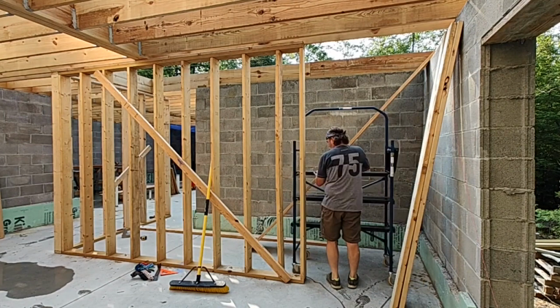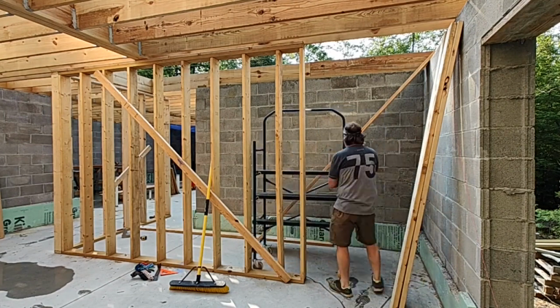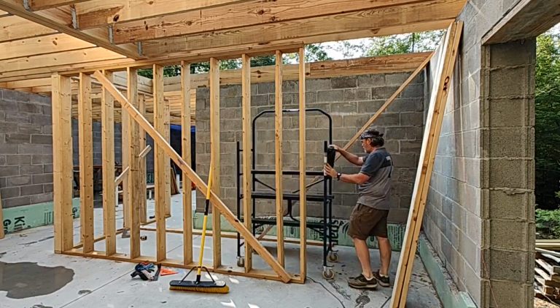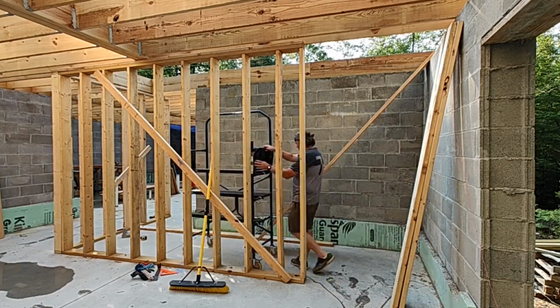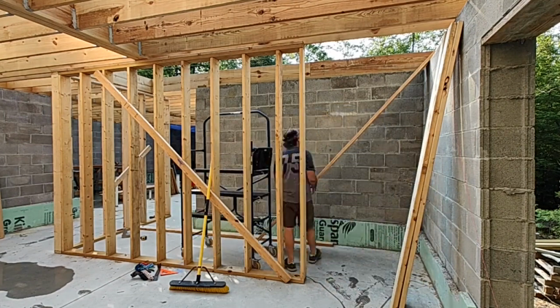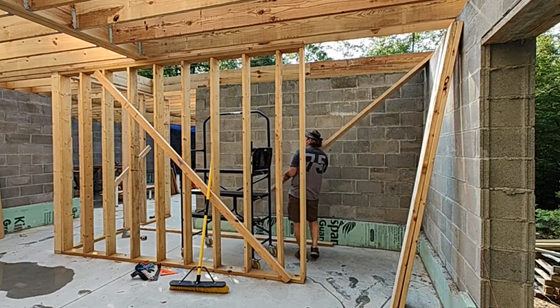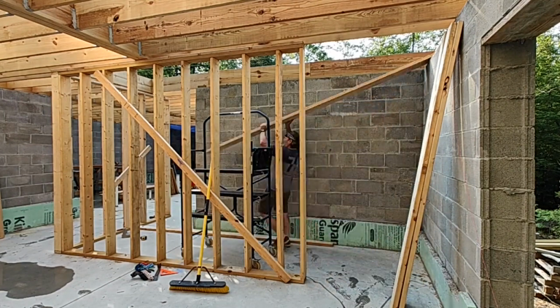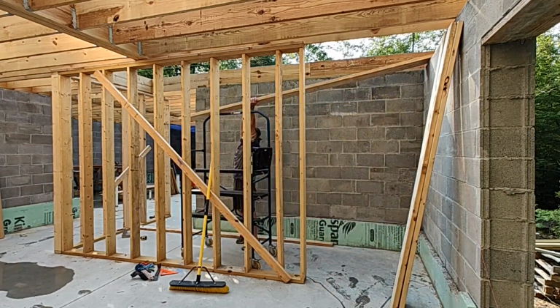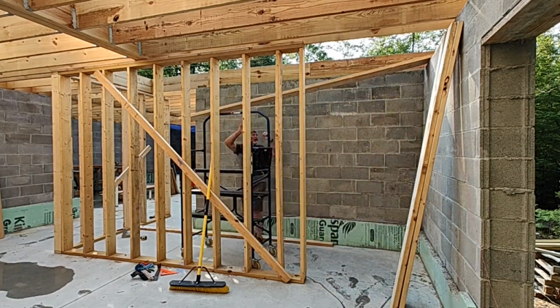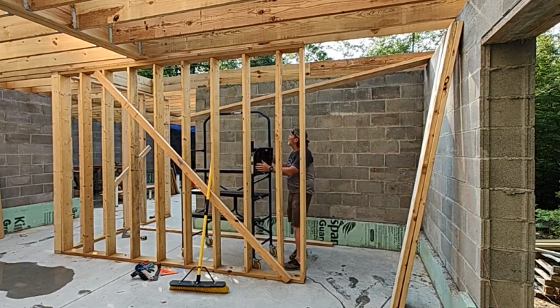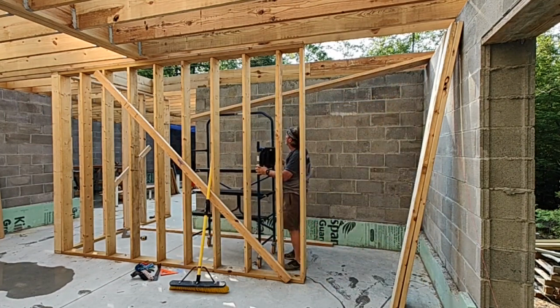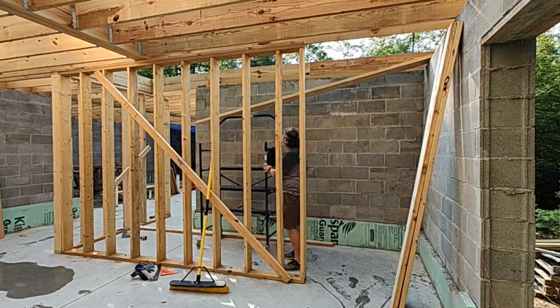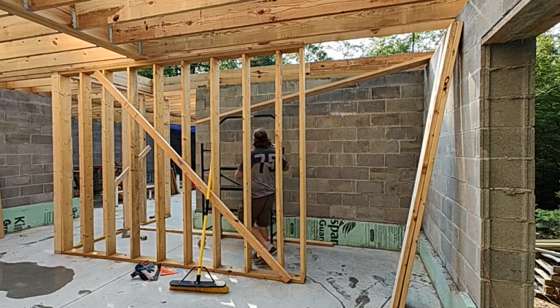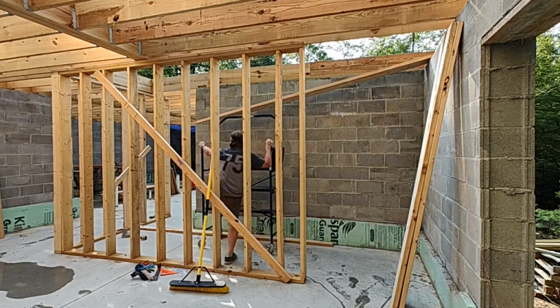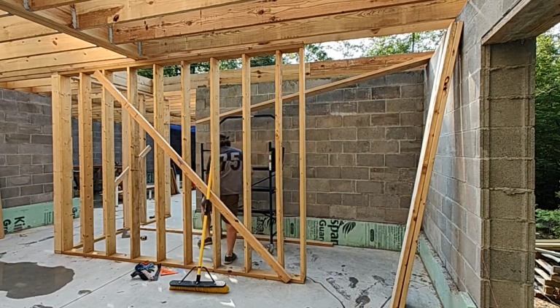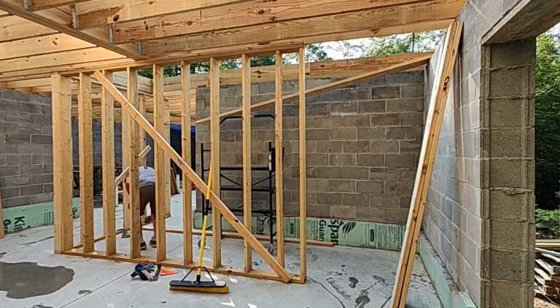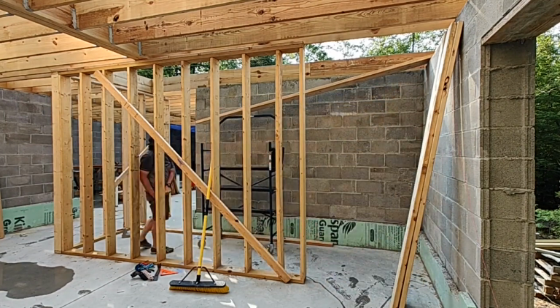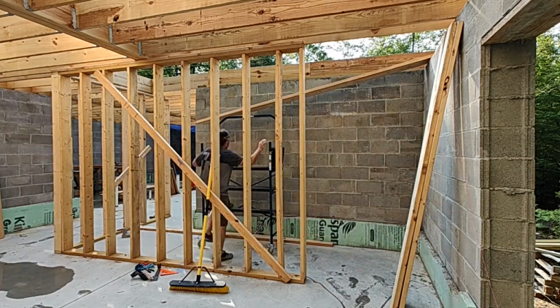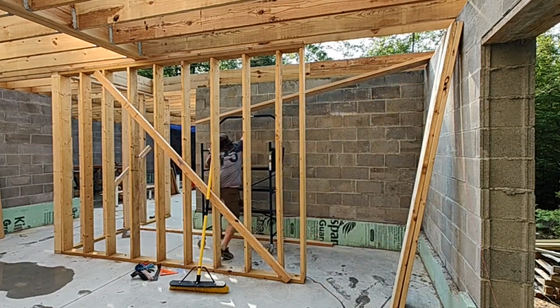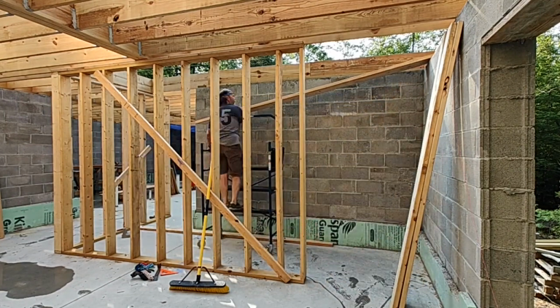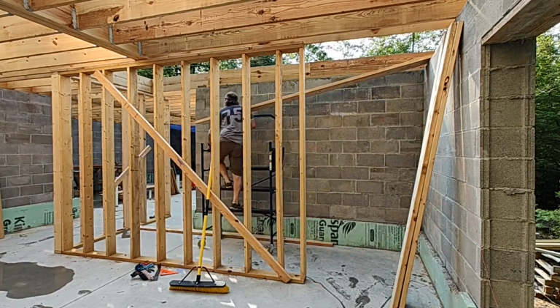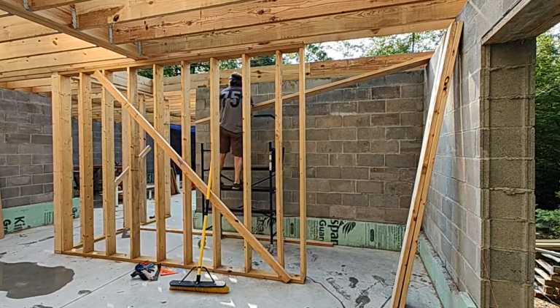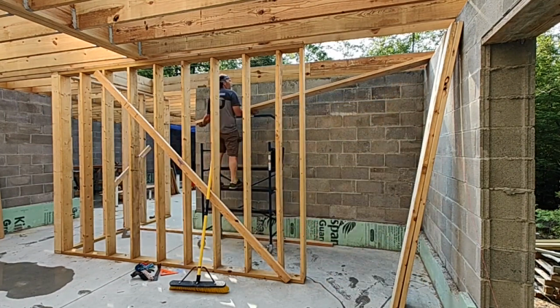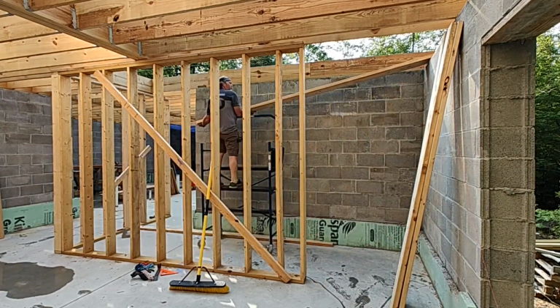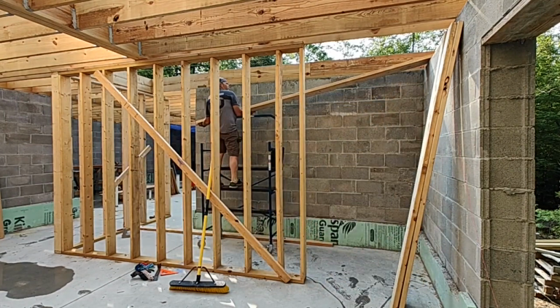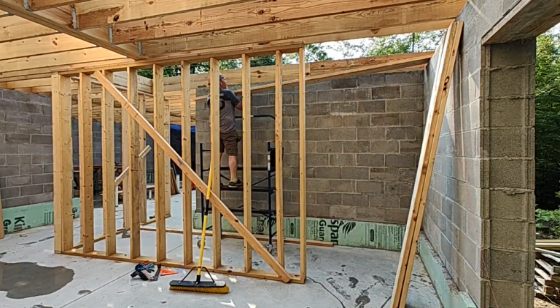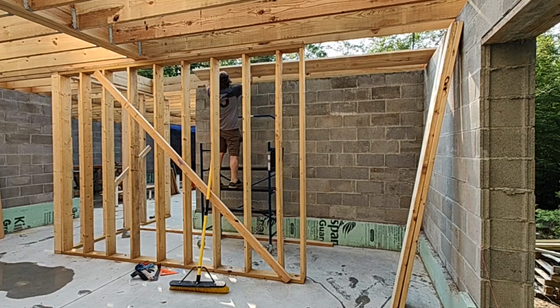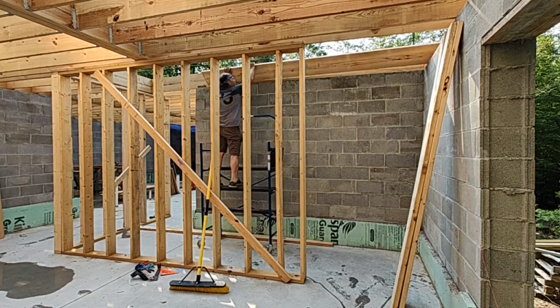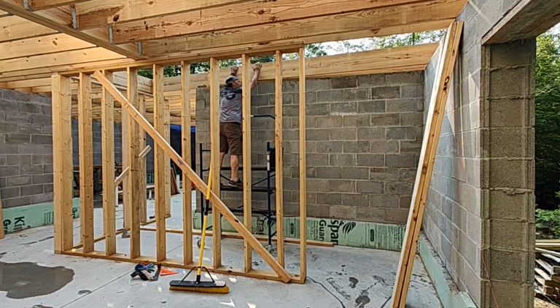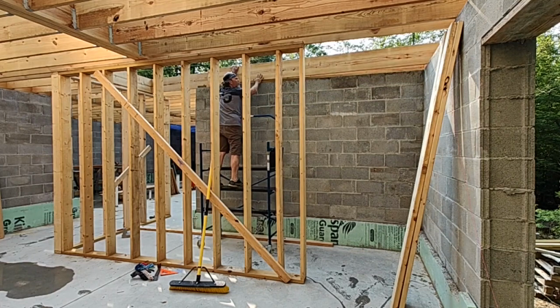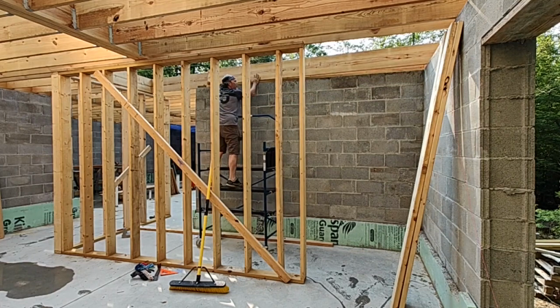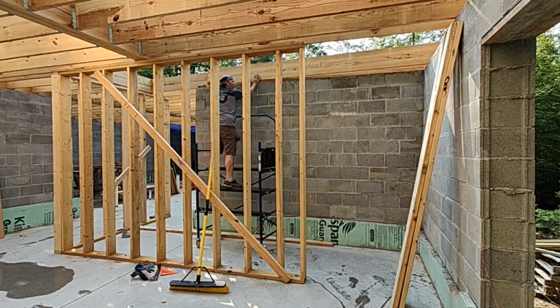Welcome back. Today we're going to finish the stairwell pocket and add some blocking to the subfloor joists.